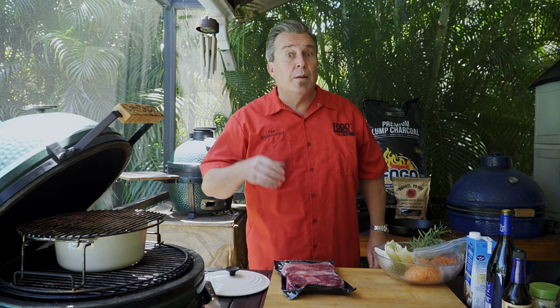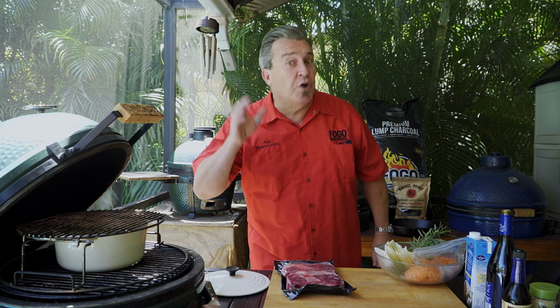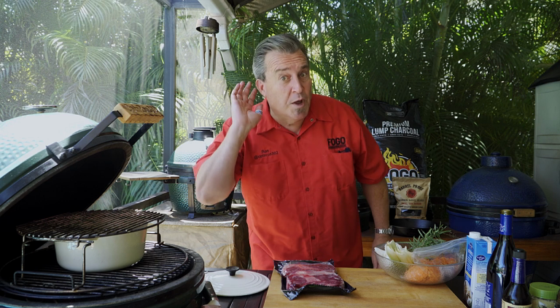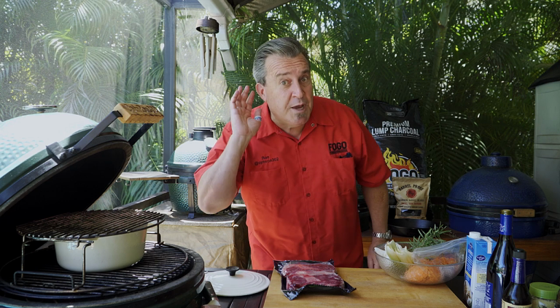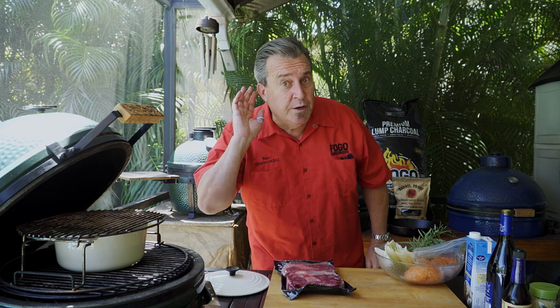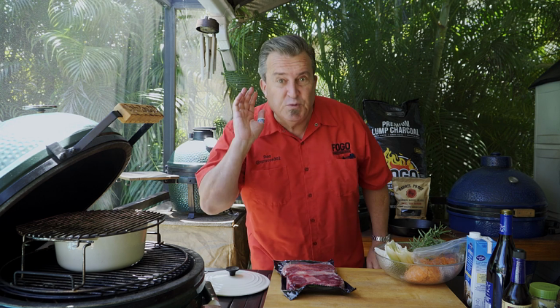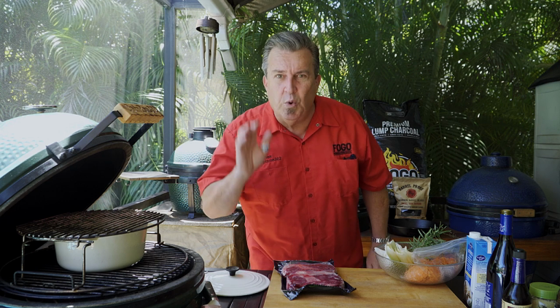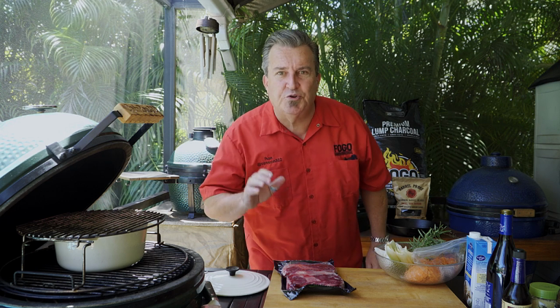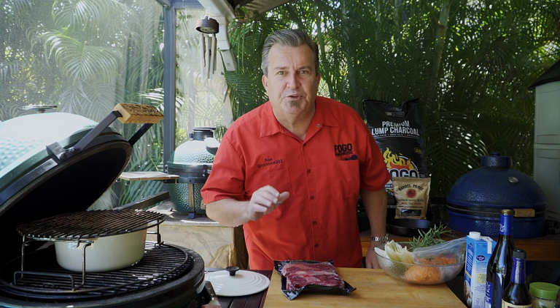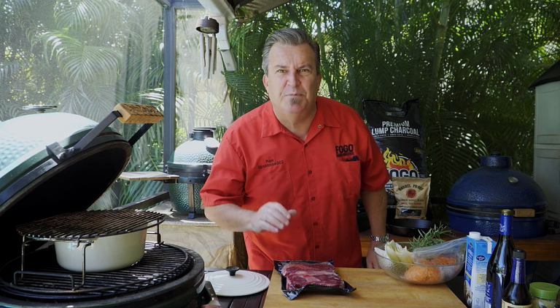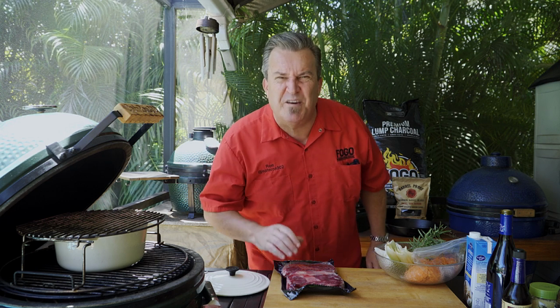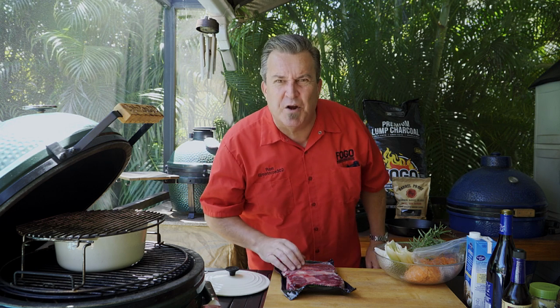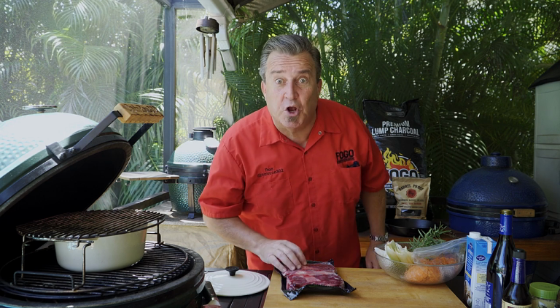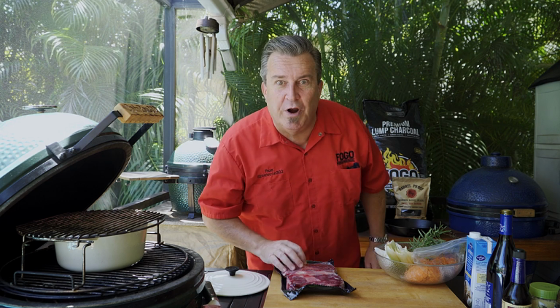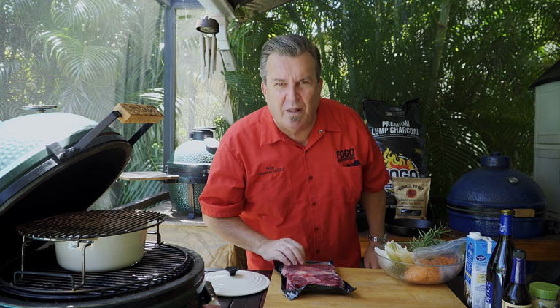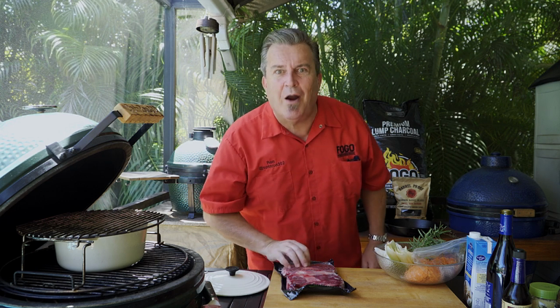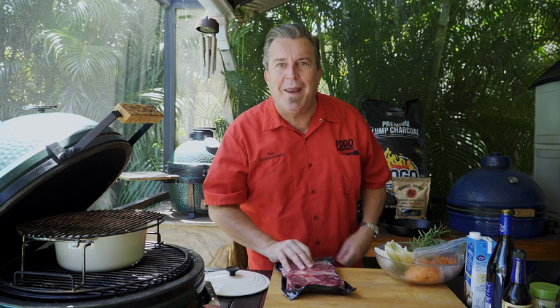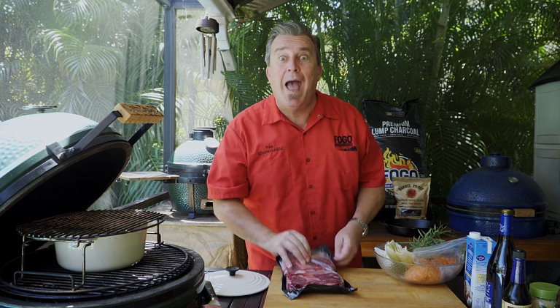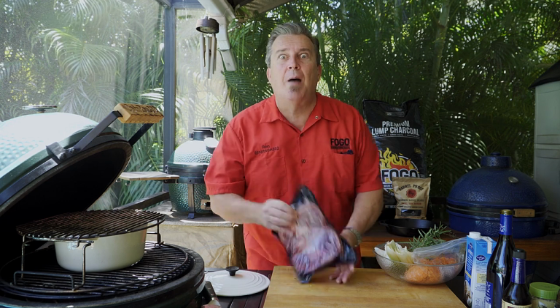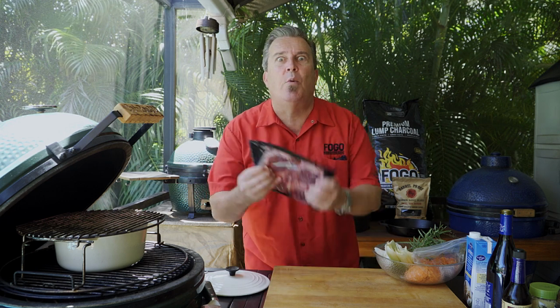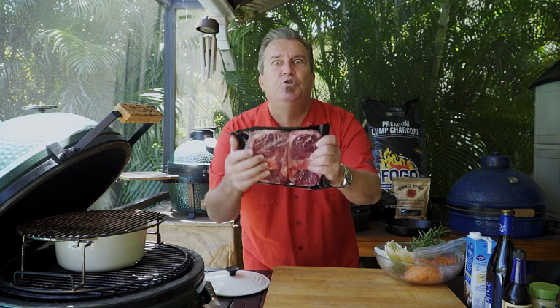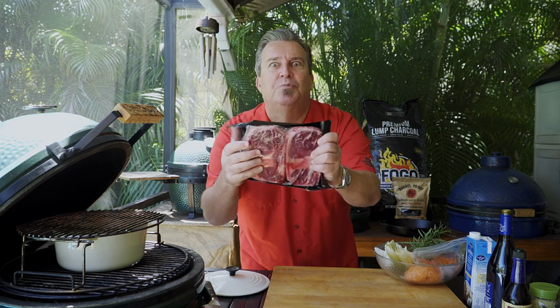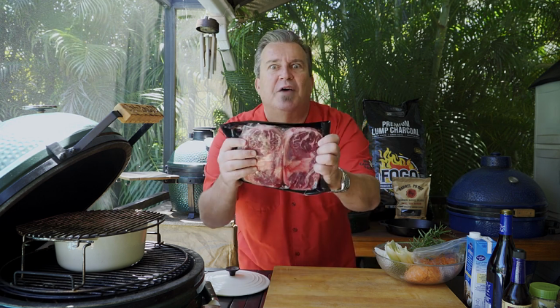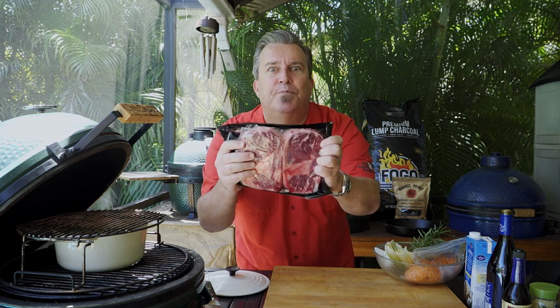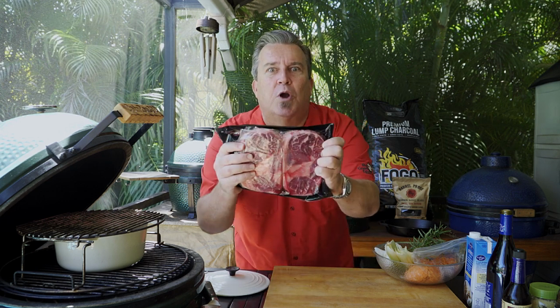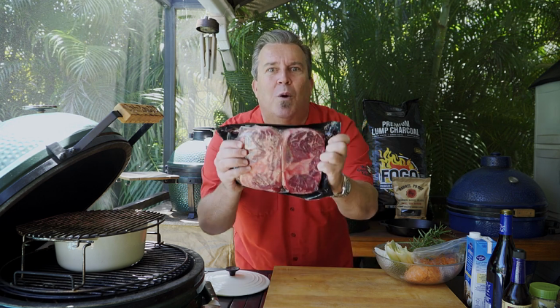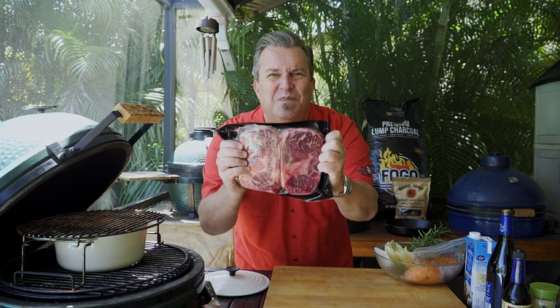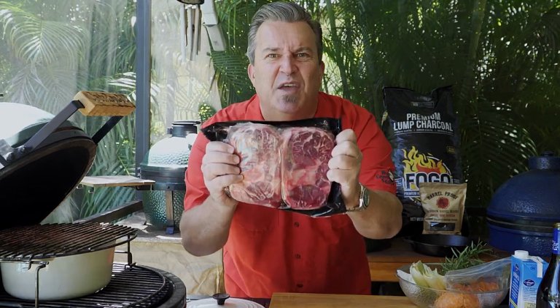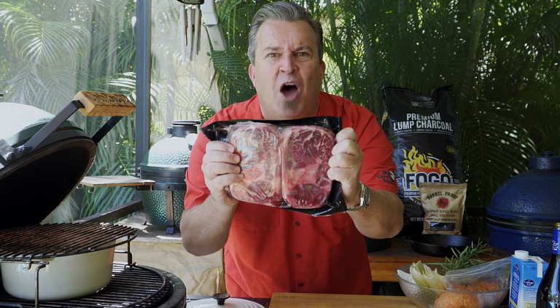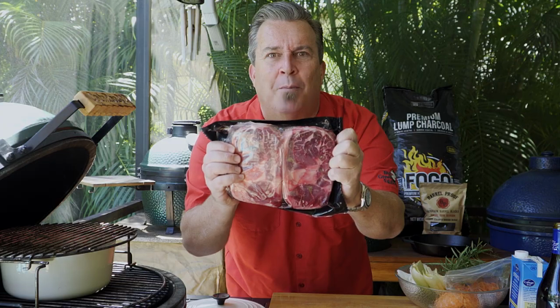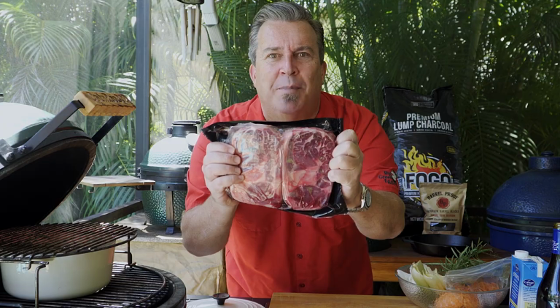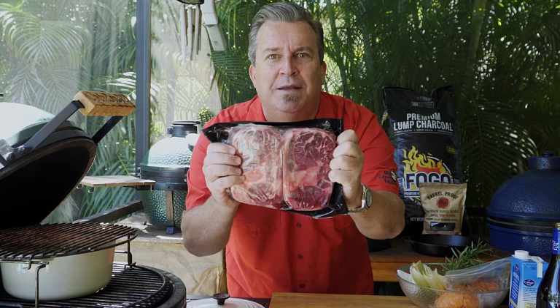What's that? You want to try something different on the grill? Alright, how about we do some Osso Buco? It's on, baby.